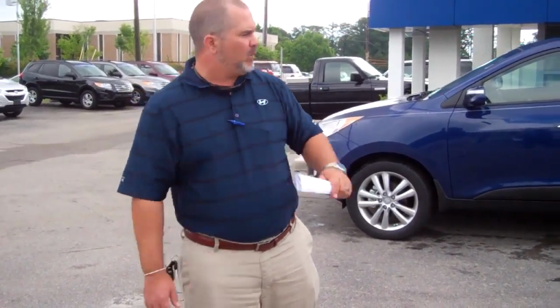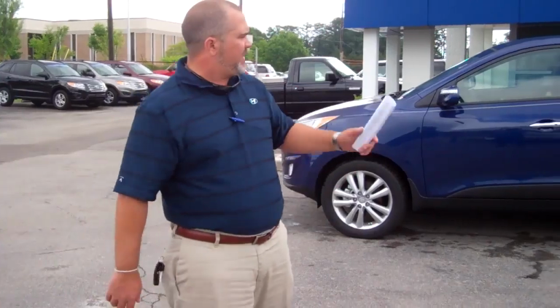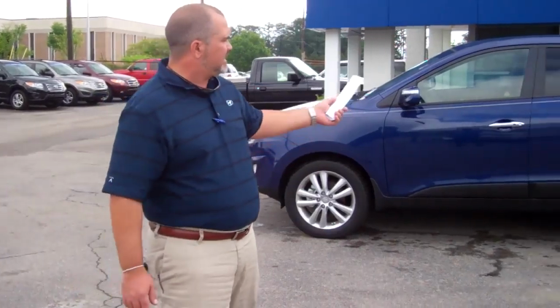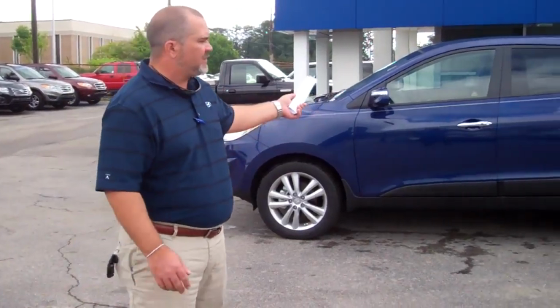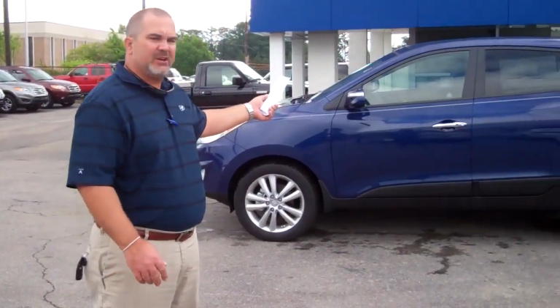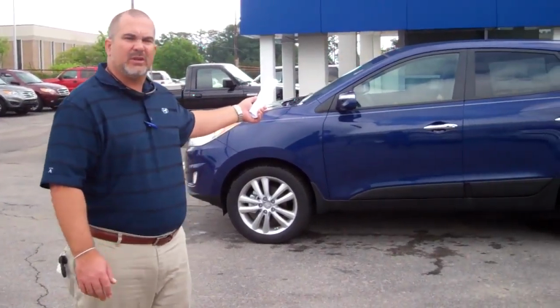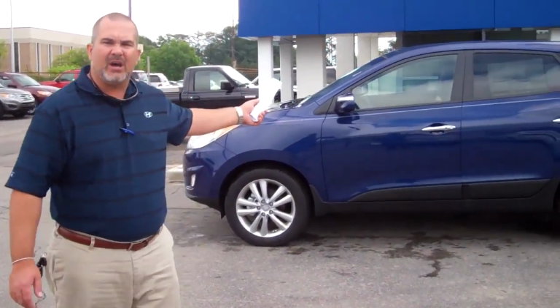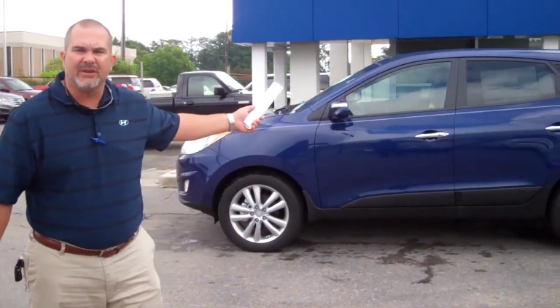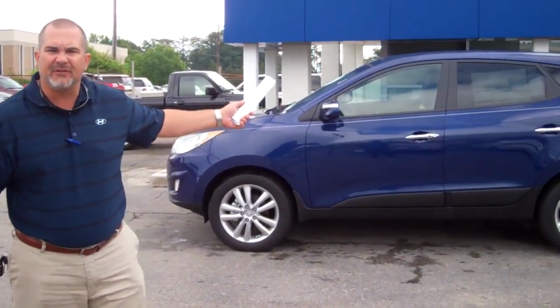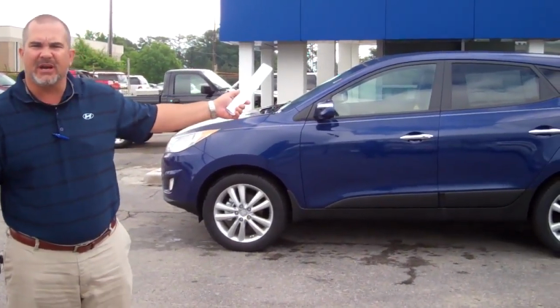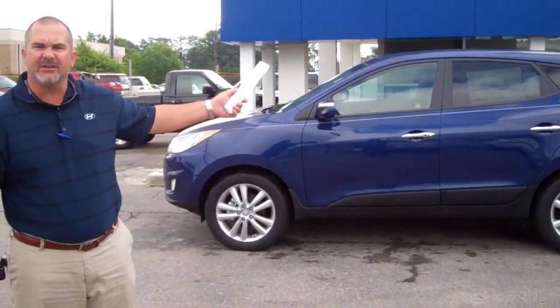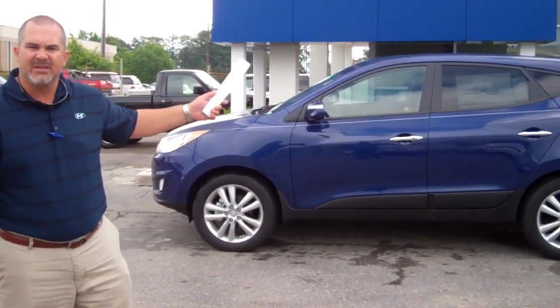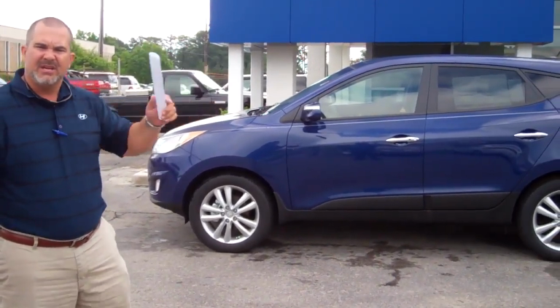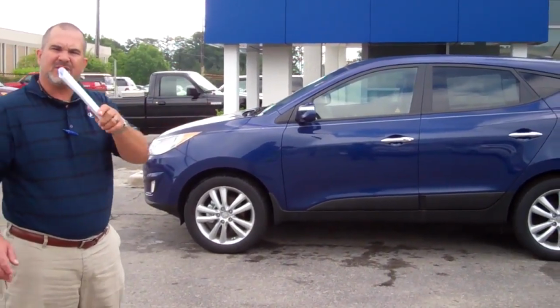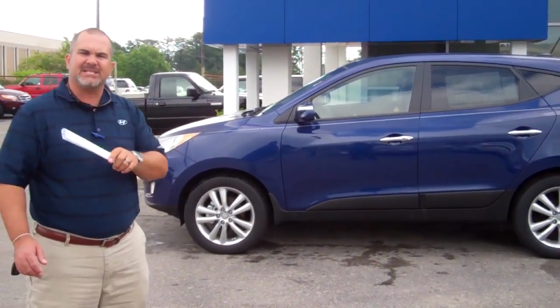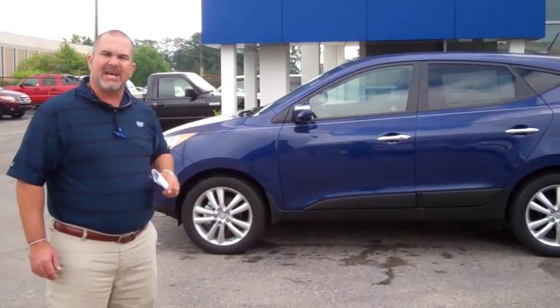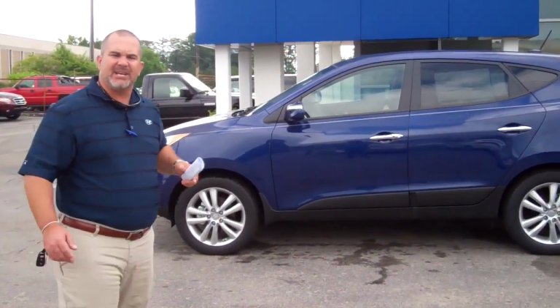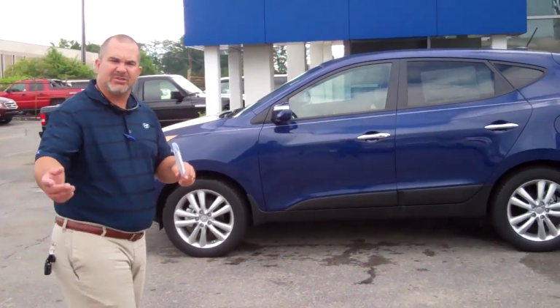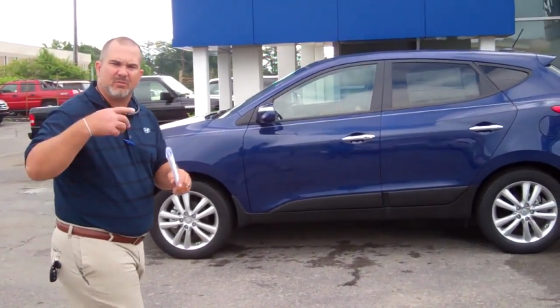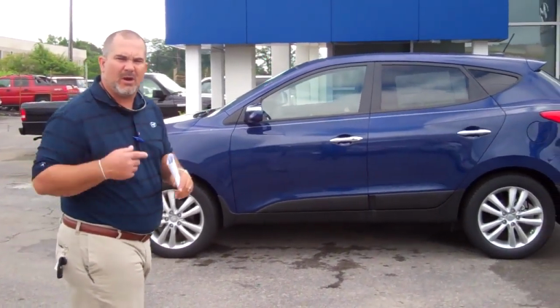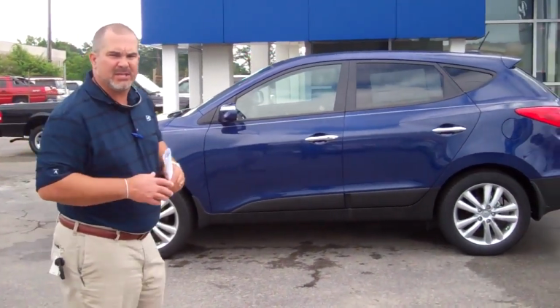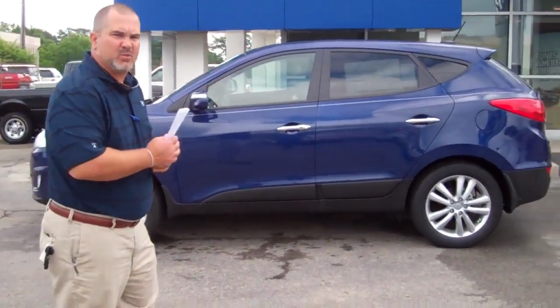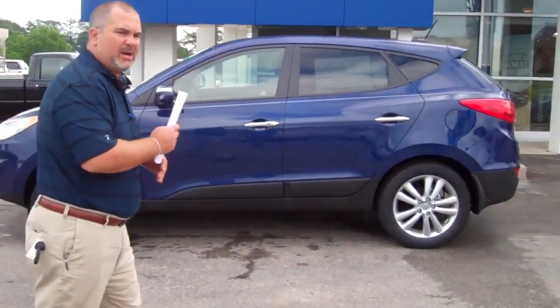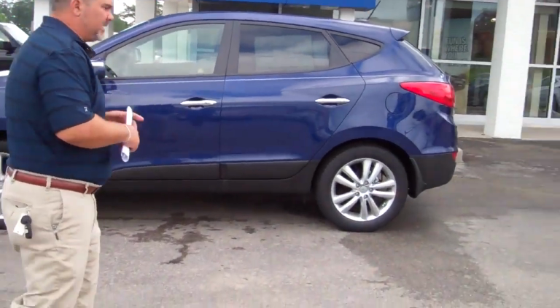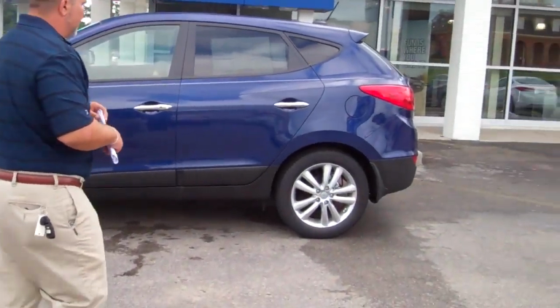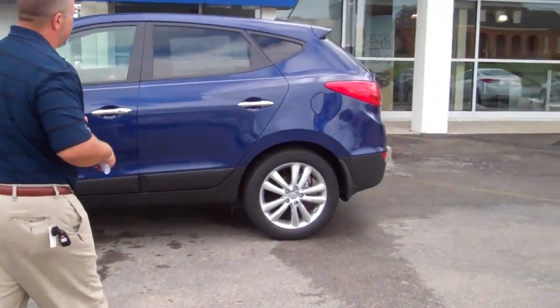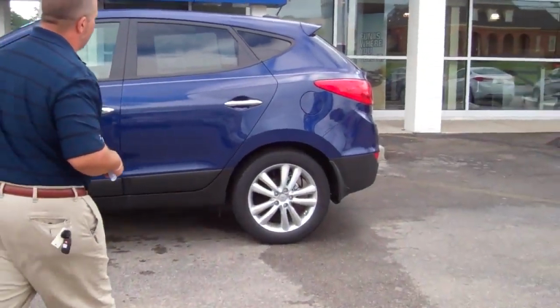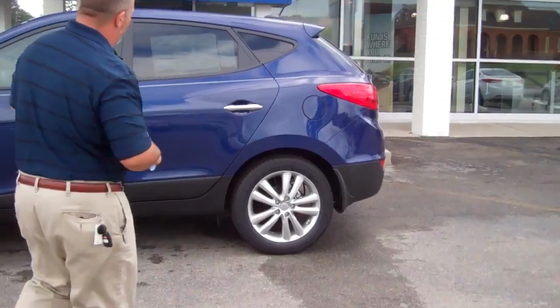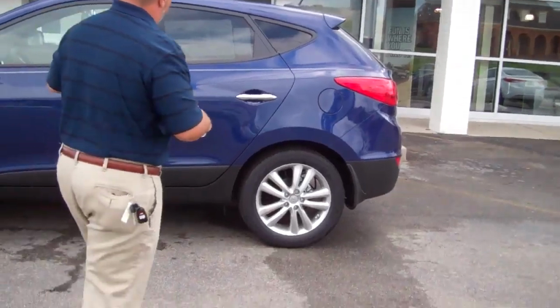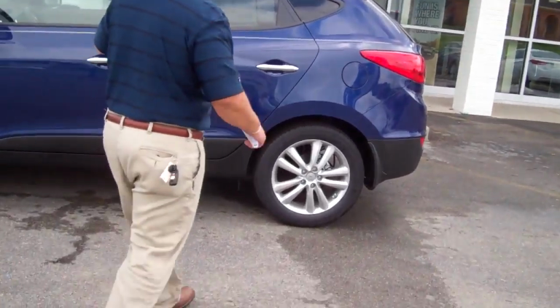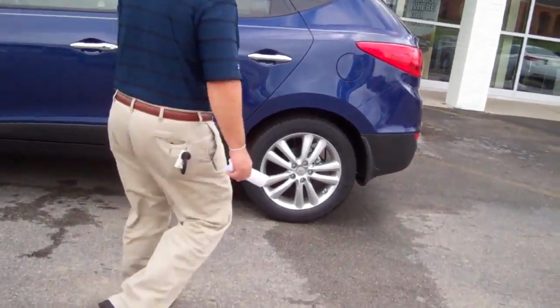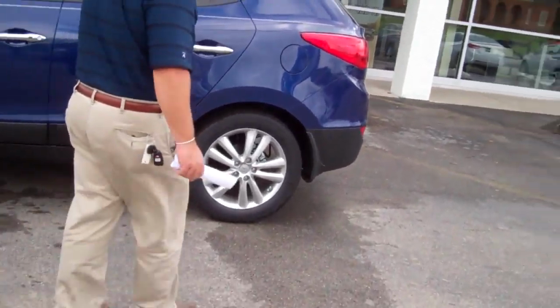Now we've got this vehicle in all different colors, so that's not an issue. Walk this way and let me show you what we're working with.